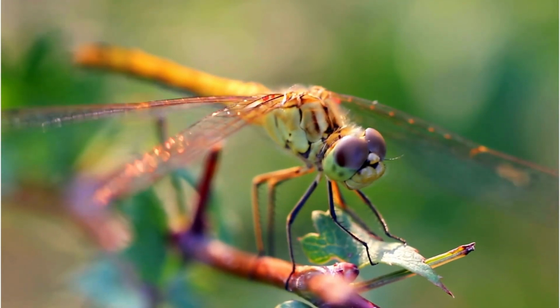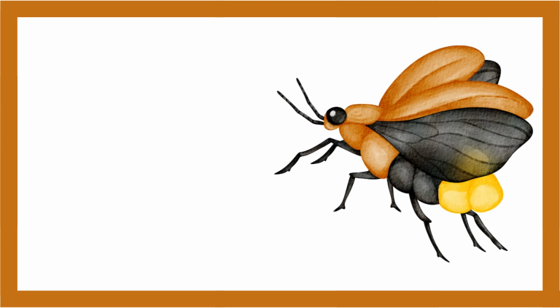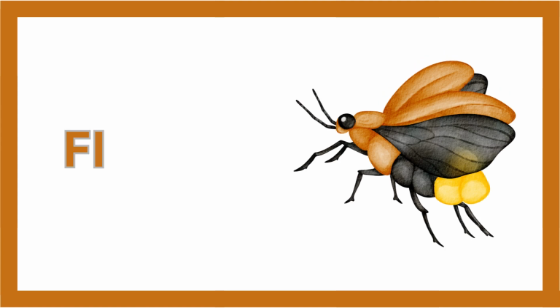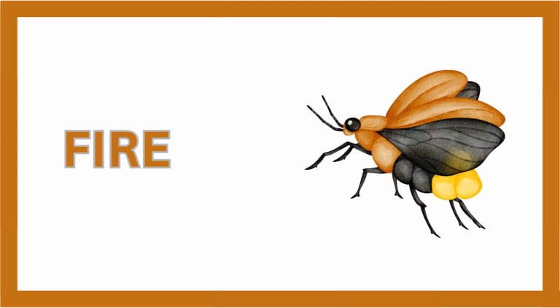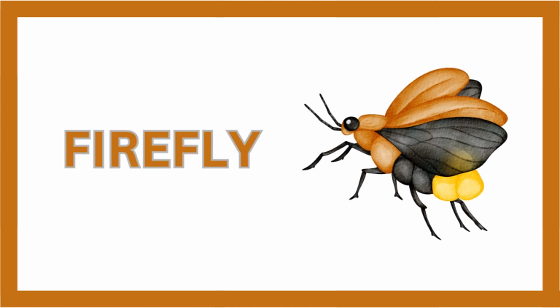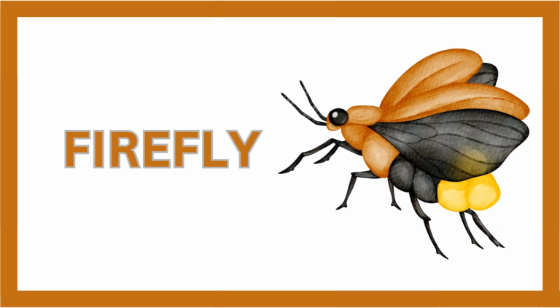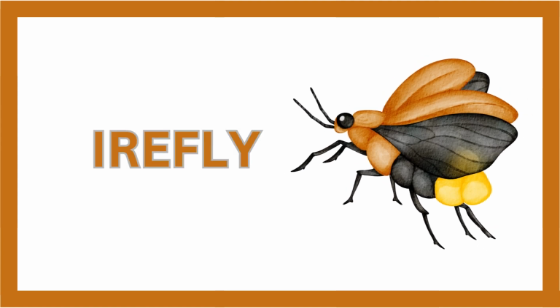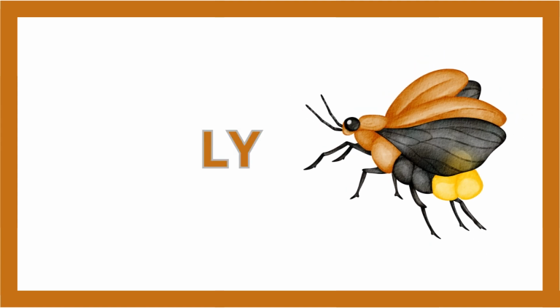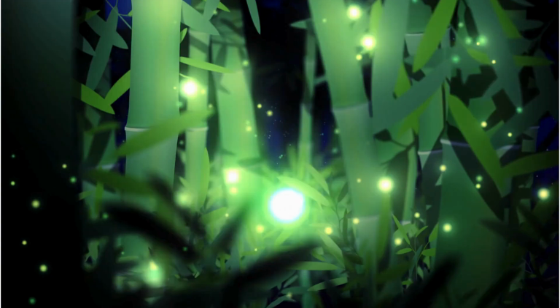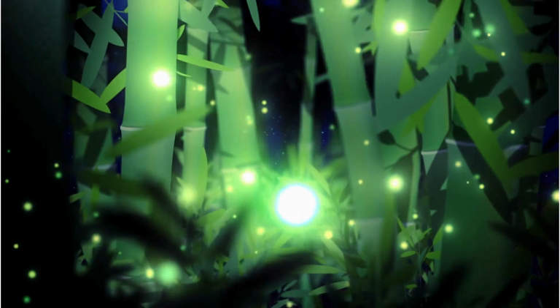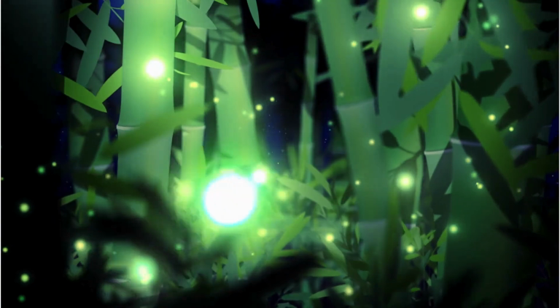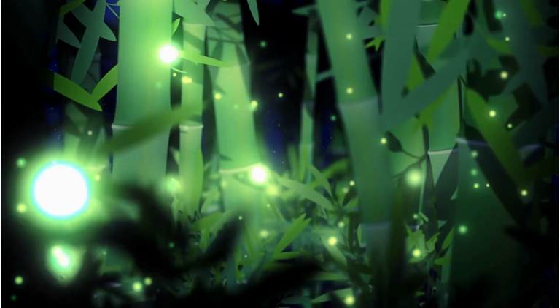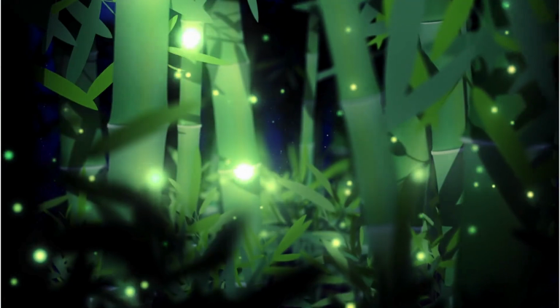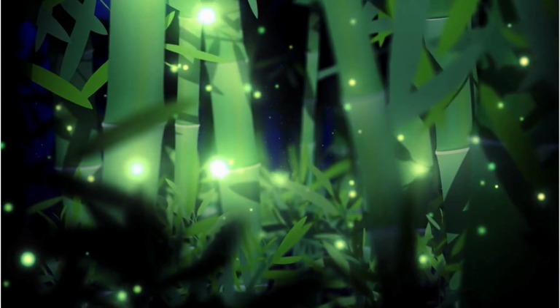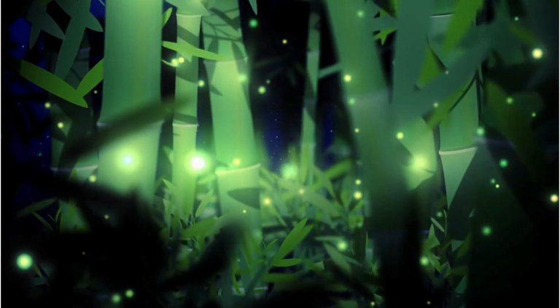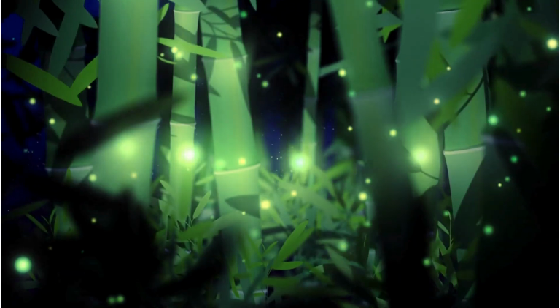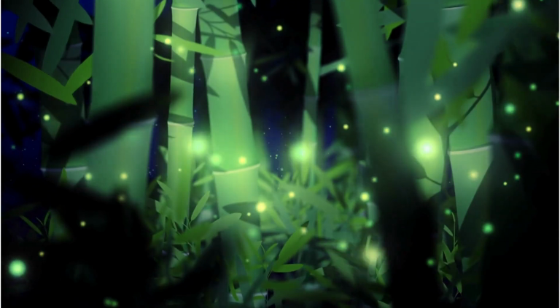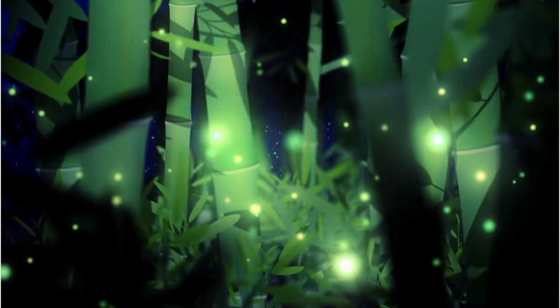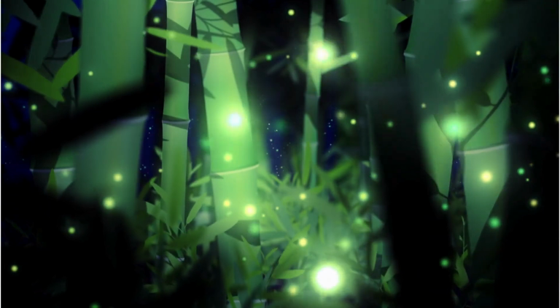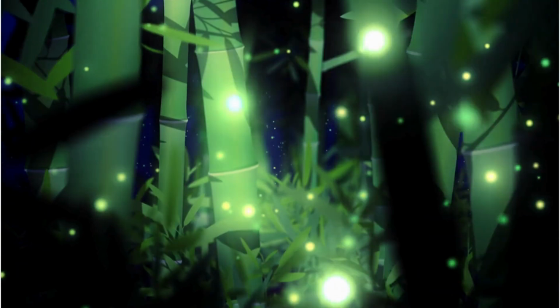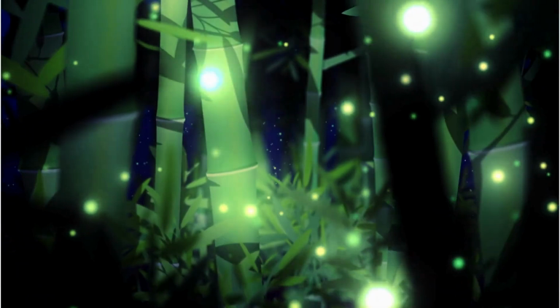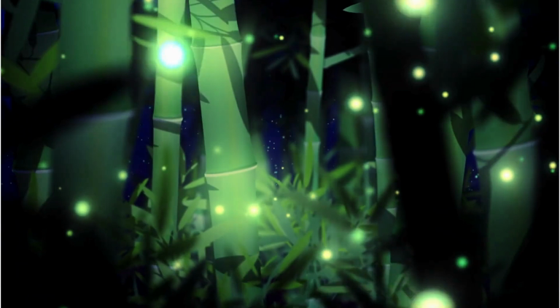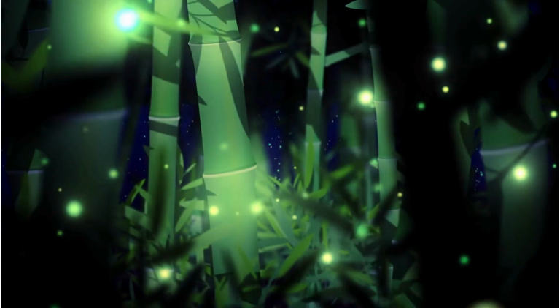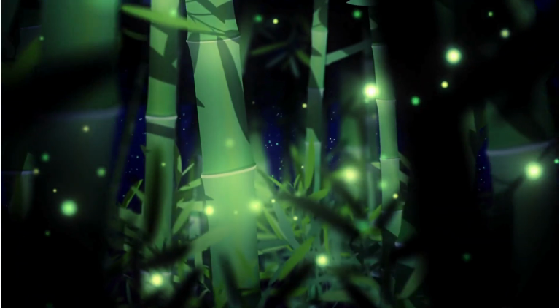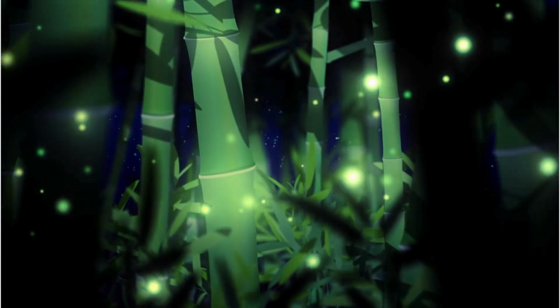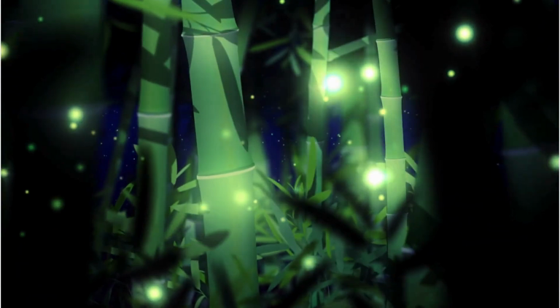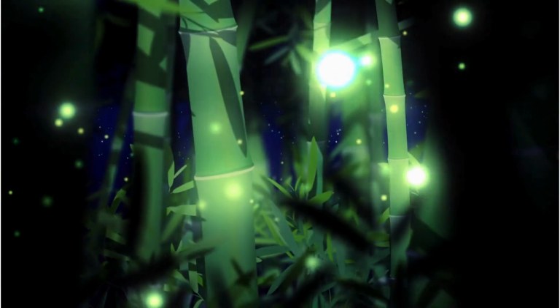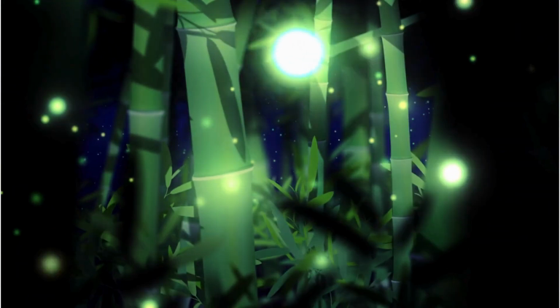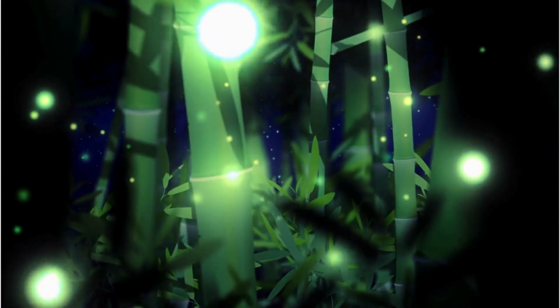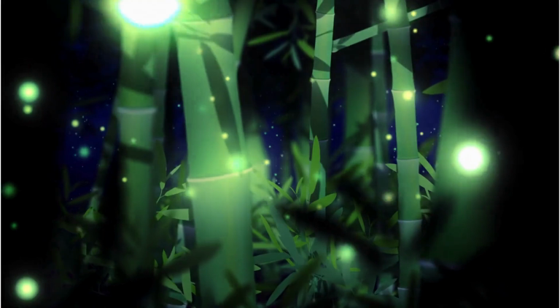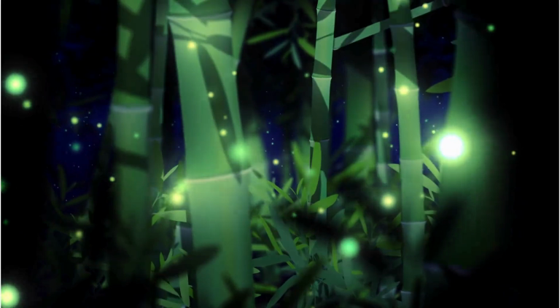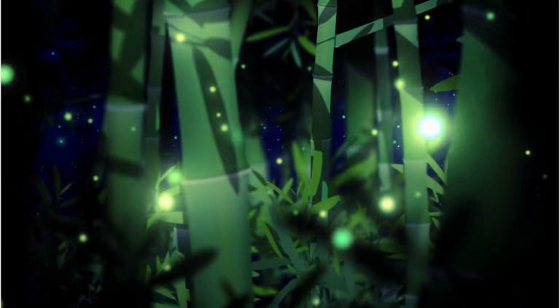Watch out for the firefly, also known as the lightning bug. These magical insects light up summer nights with their glow.